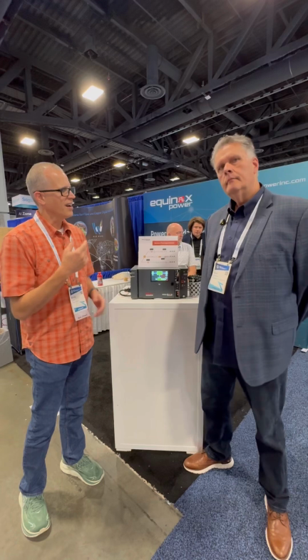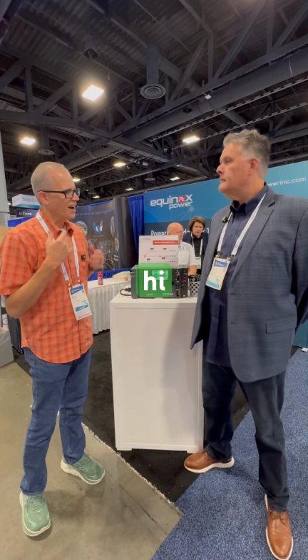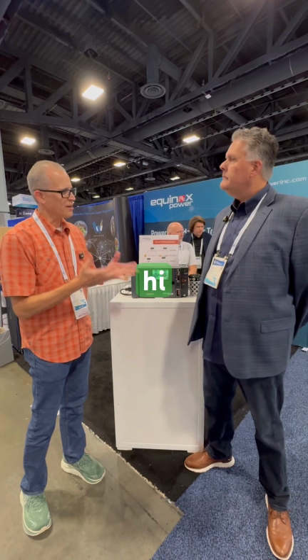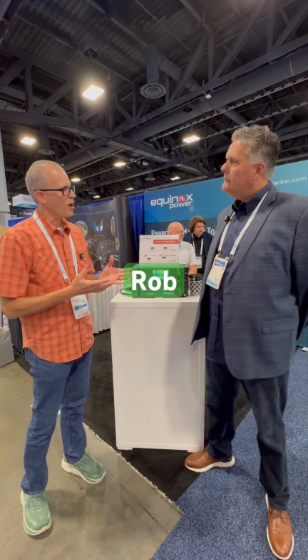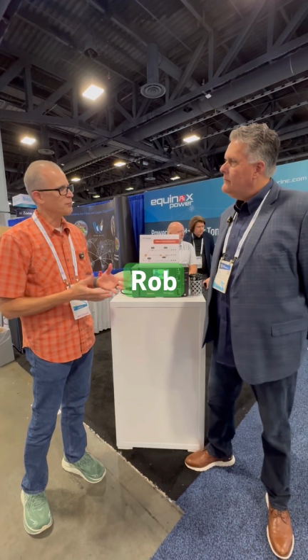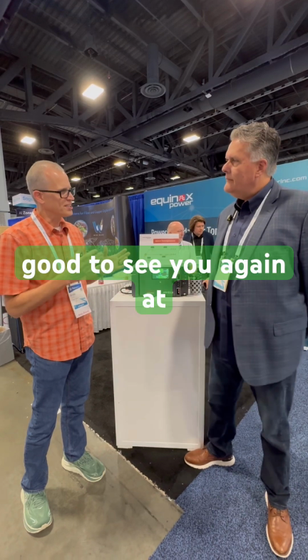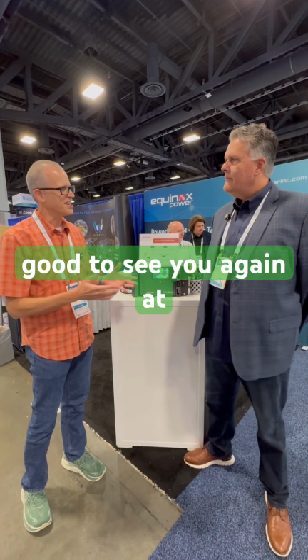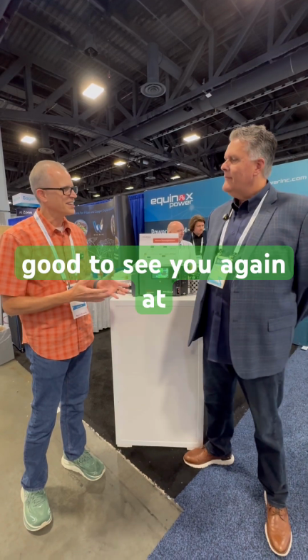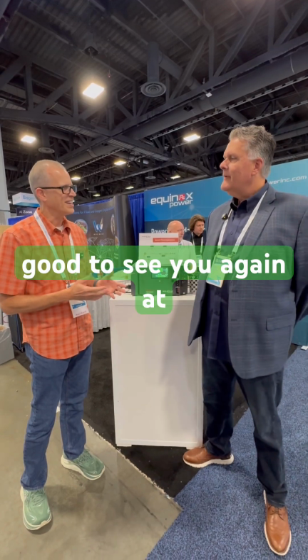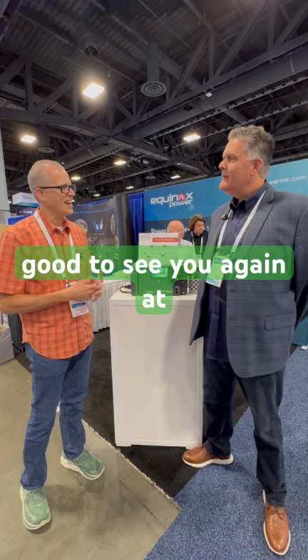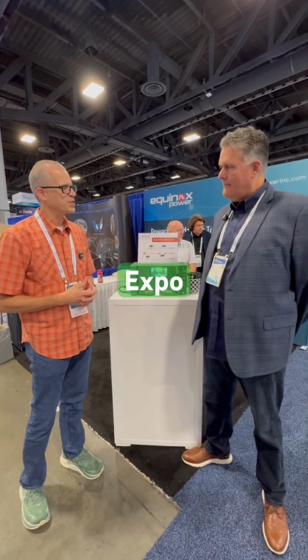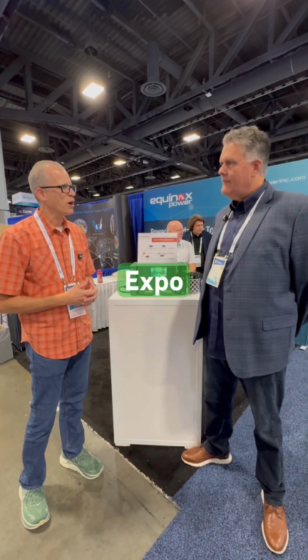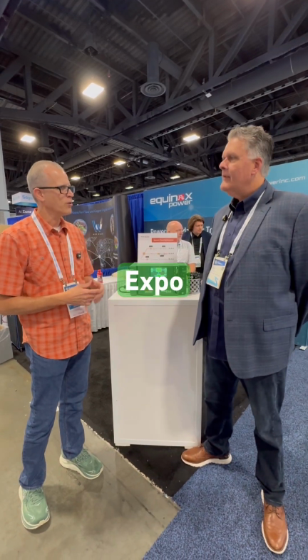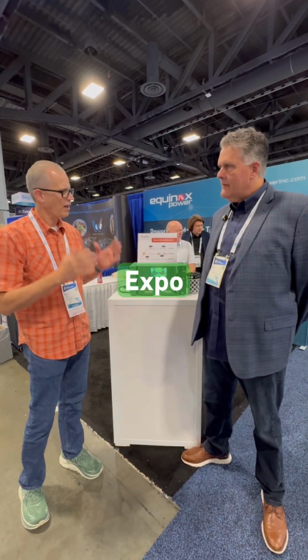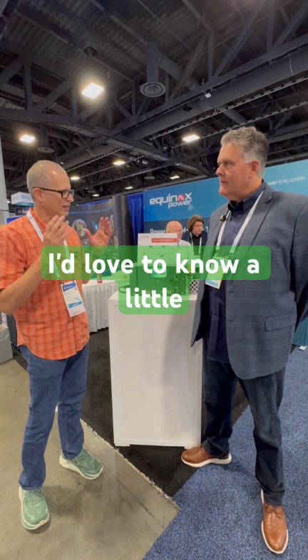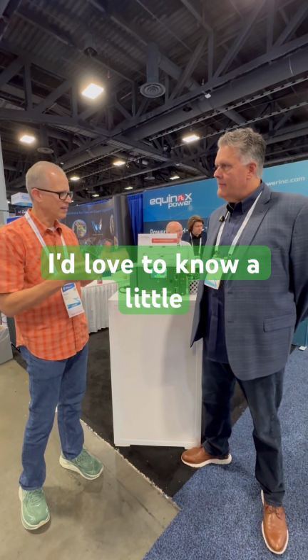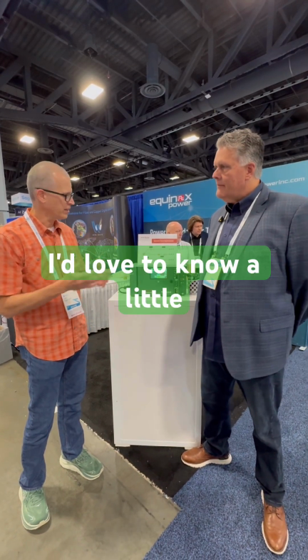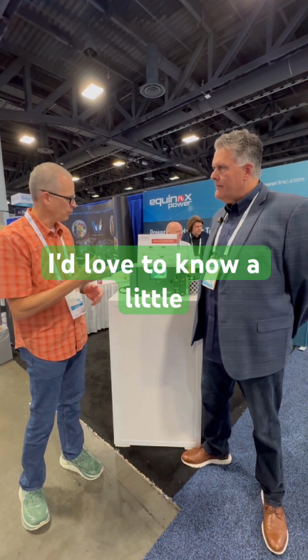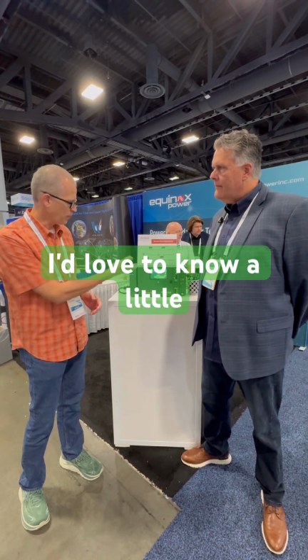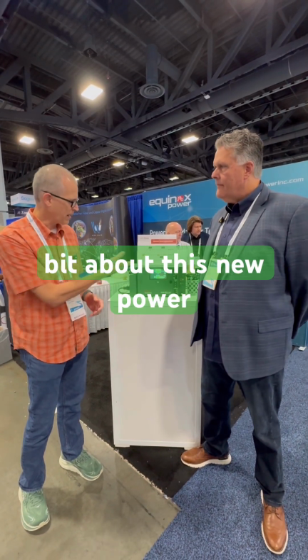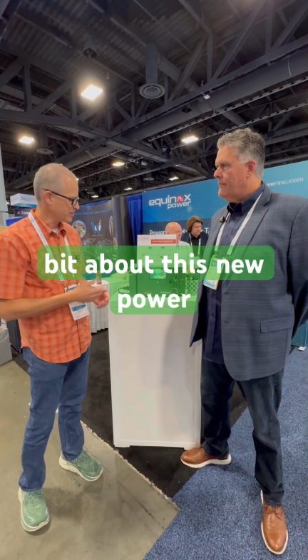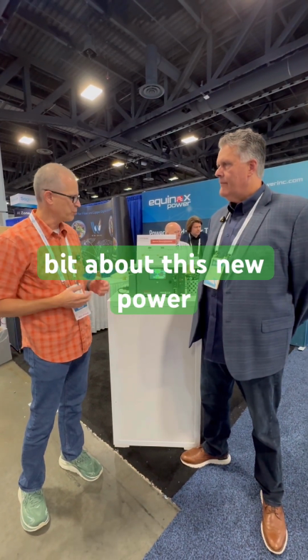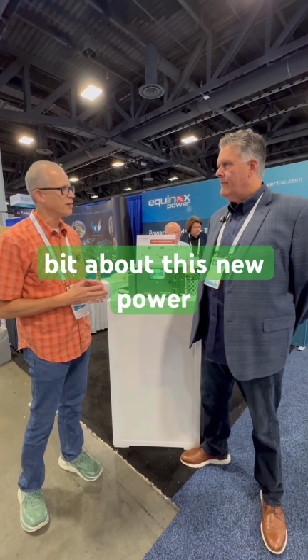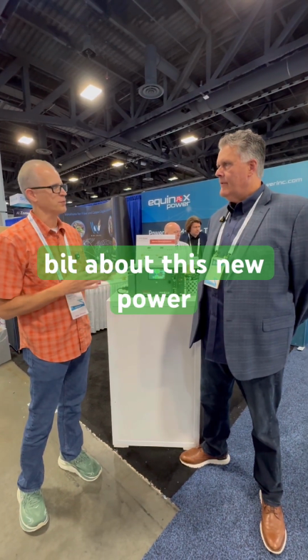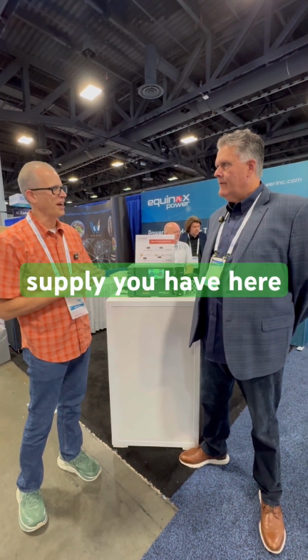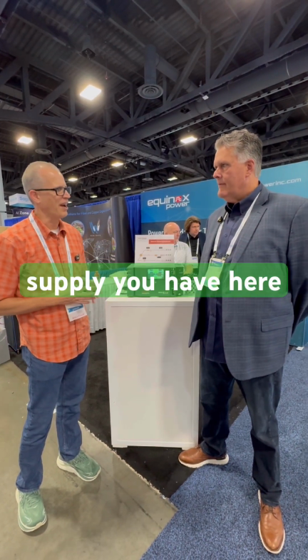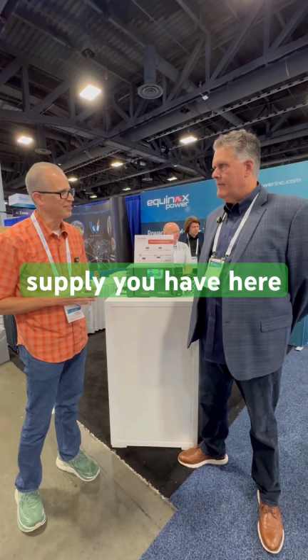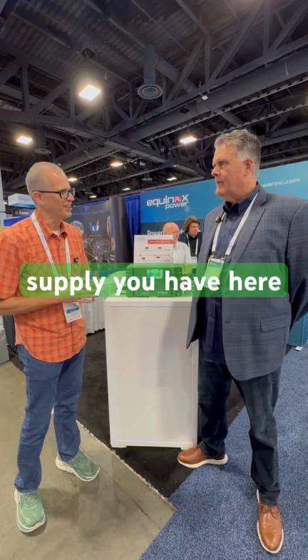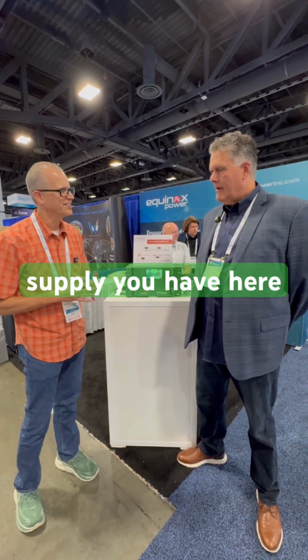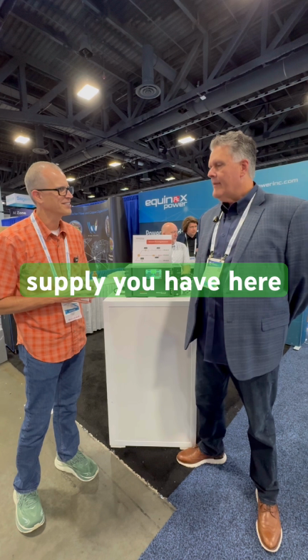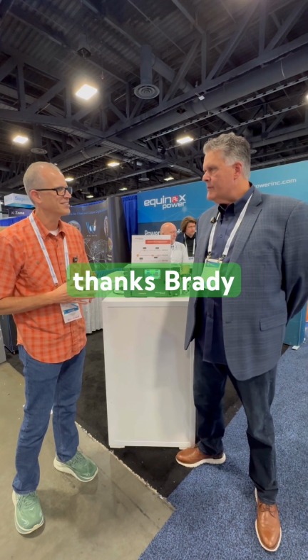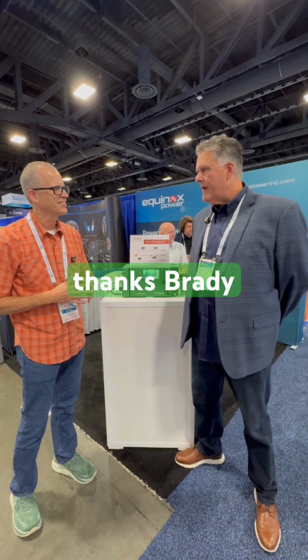Hi Rob, good to see you again at Expo. I'd love to know a little bit about this new power supply you have here. Thanks Brady.